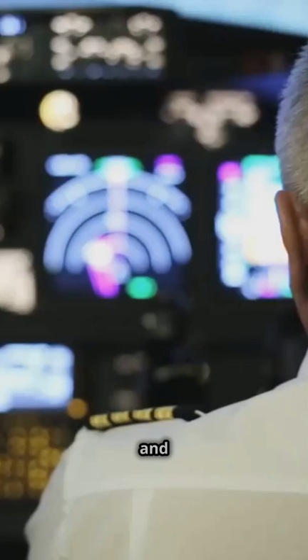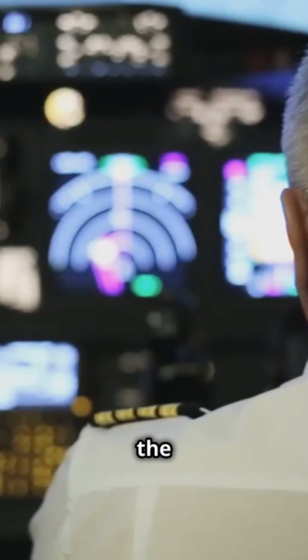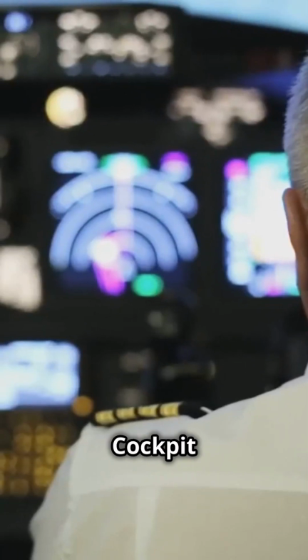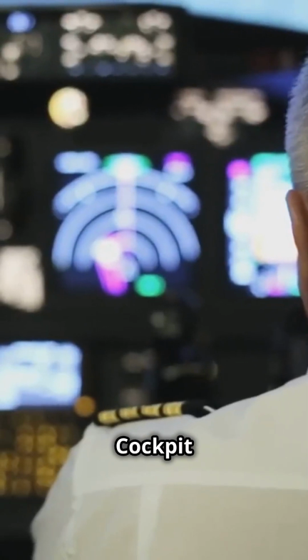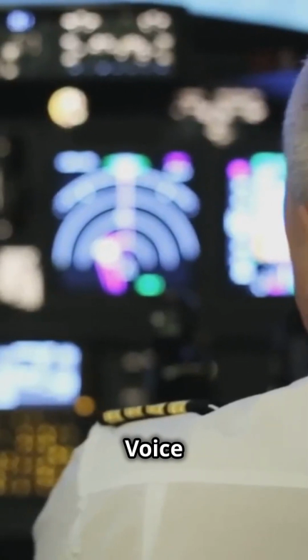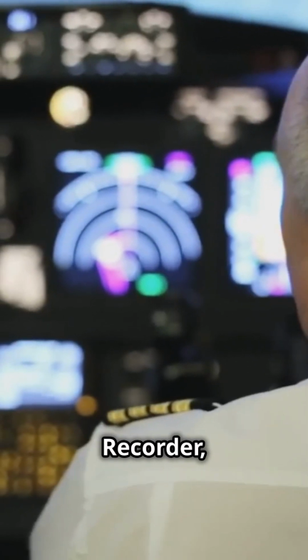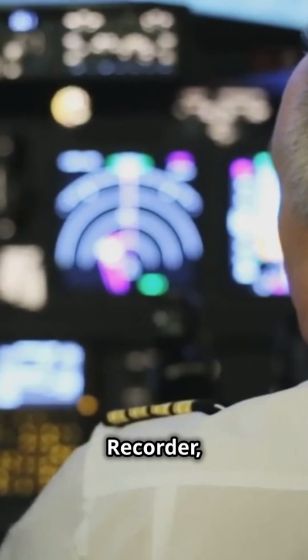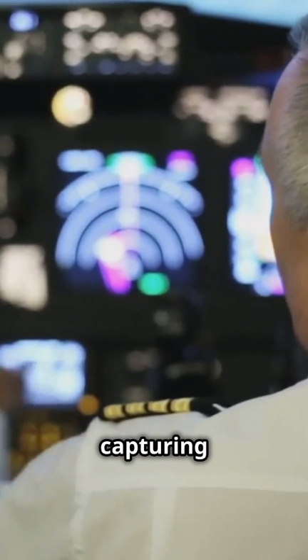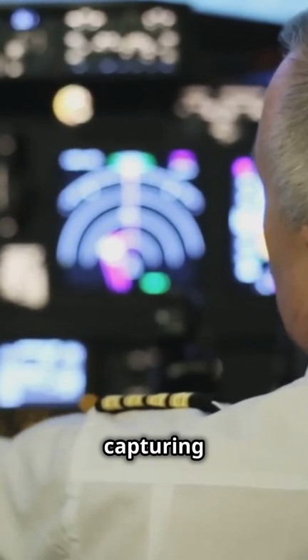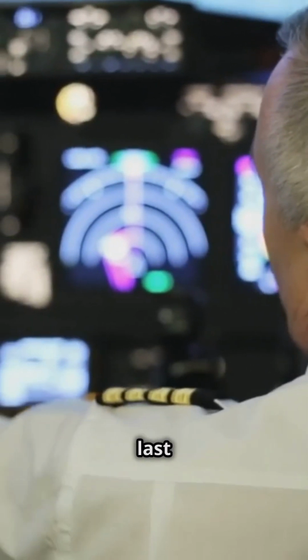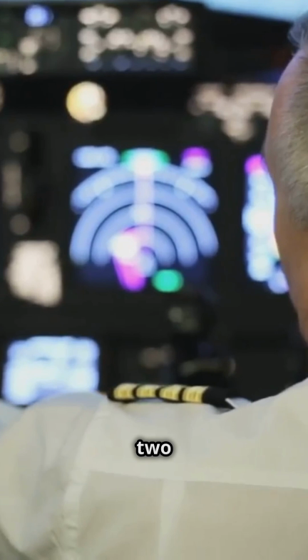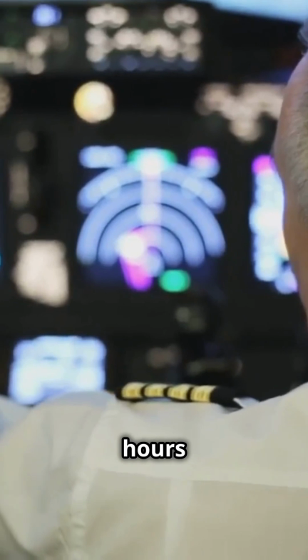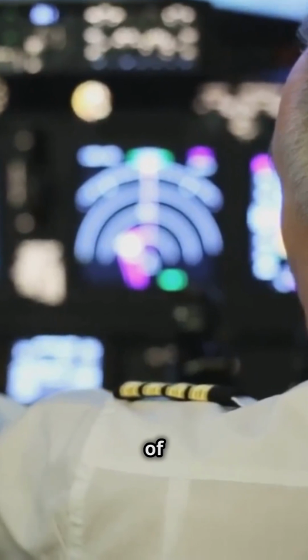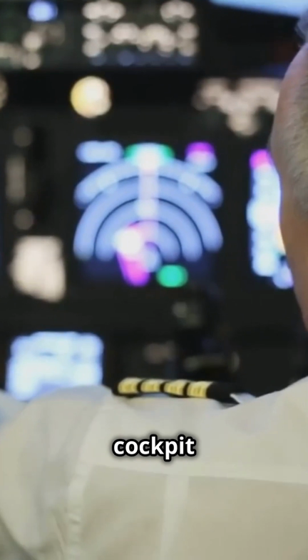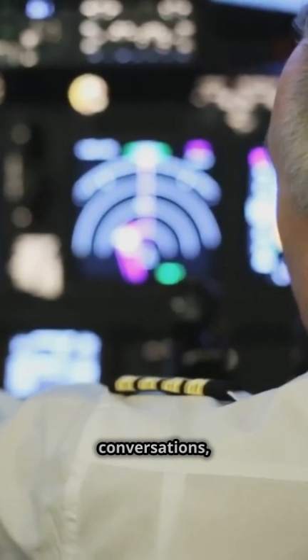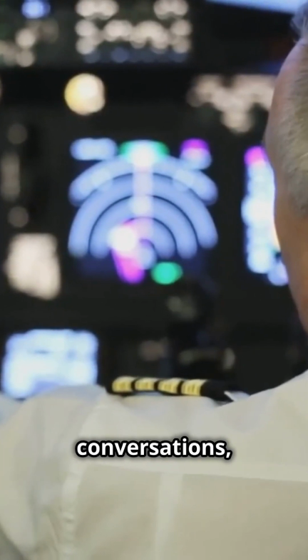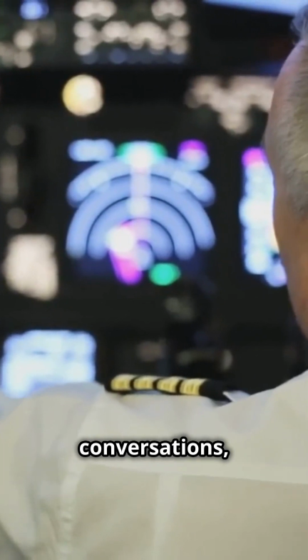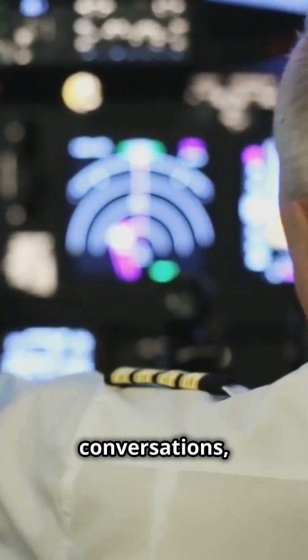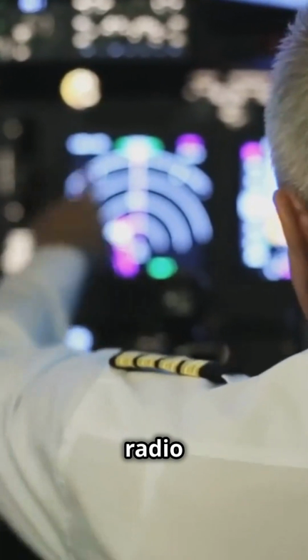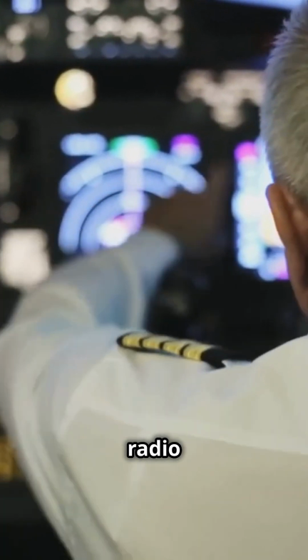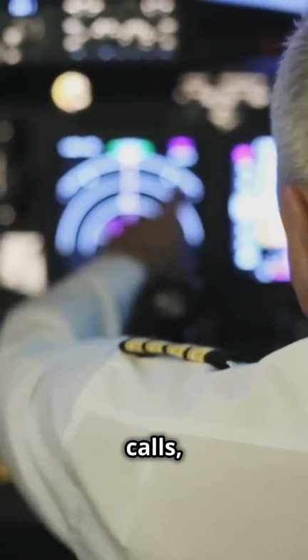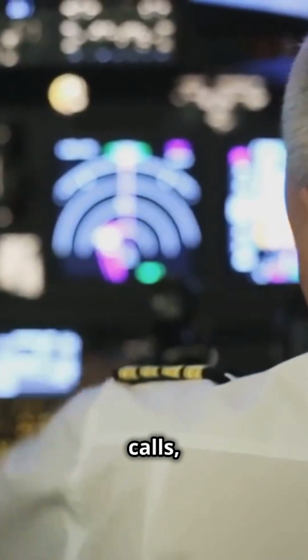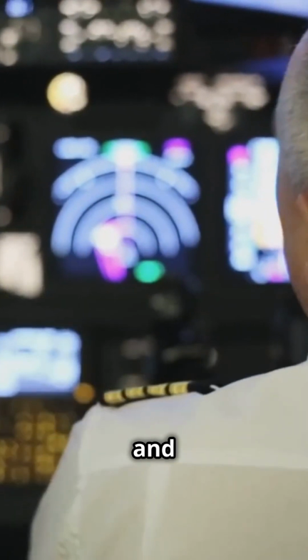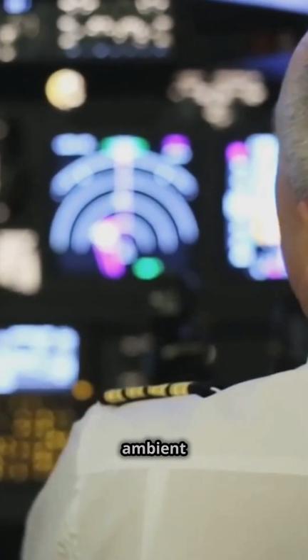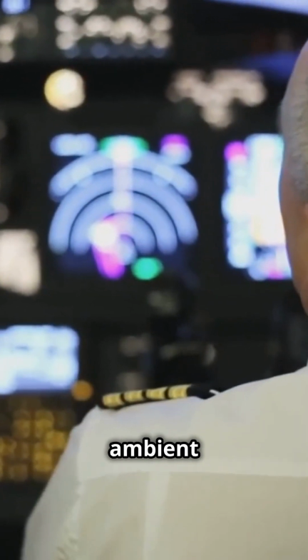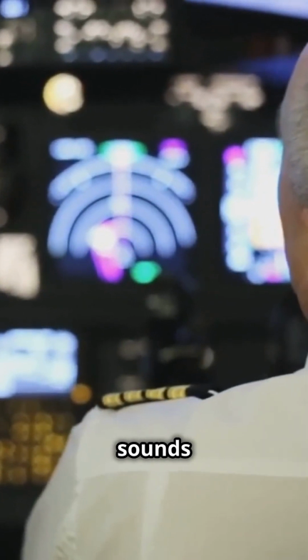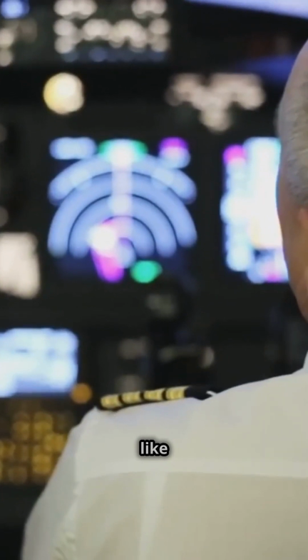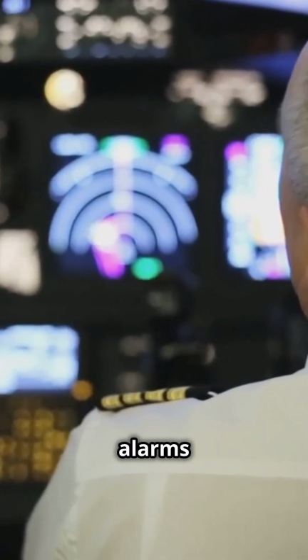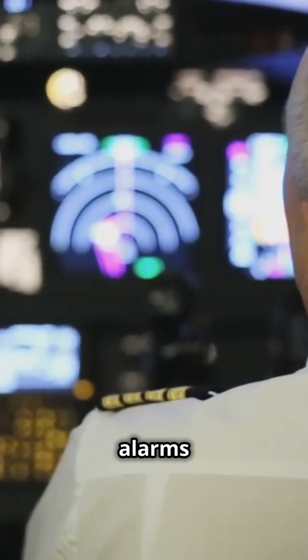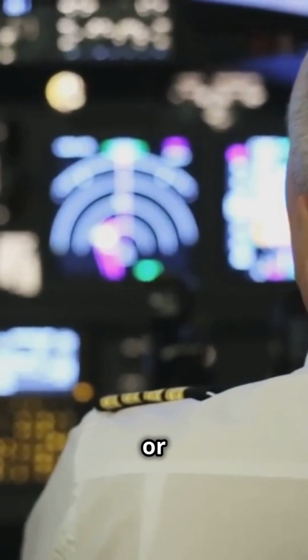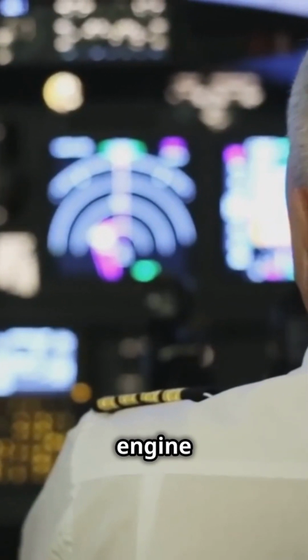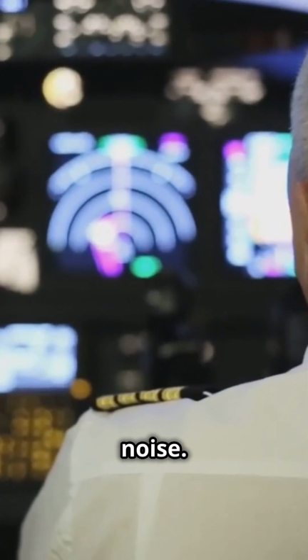And the cockpit voice recorder, capturing the last two hours of cockpit conversations, radio calls, and even ambient sounds like alarms or engine noise.